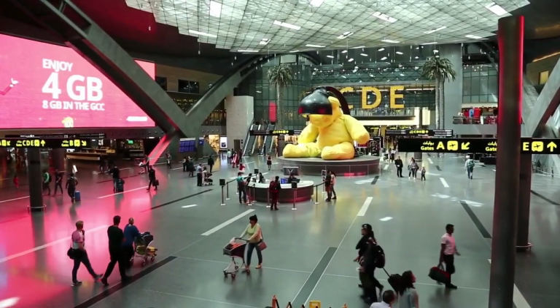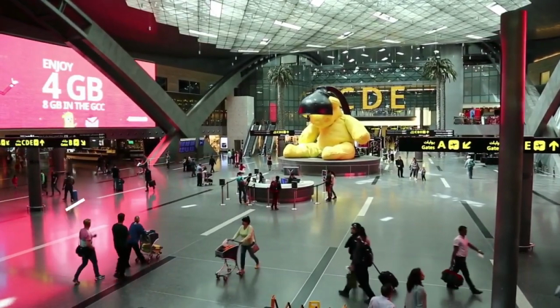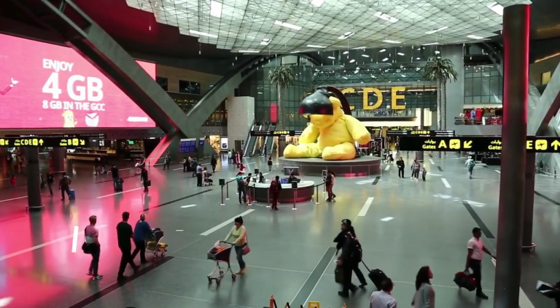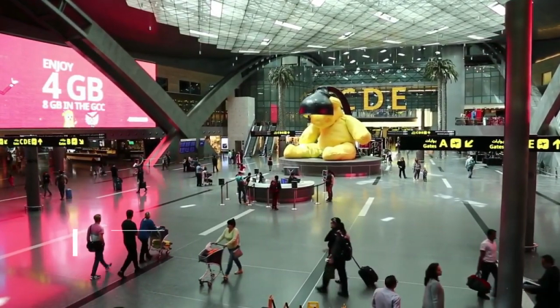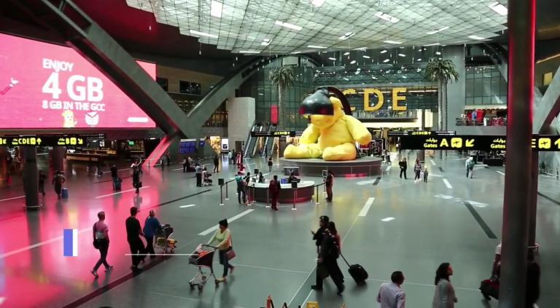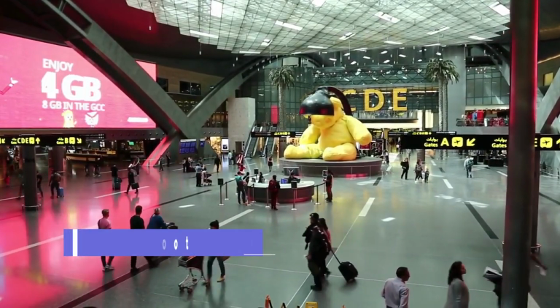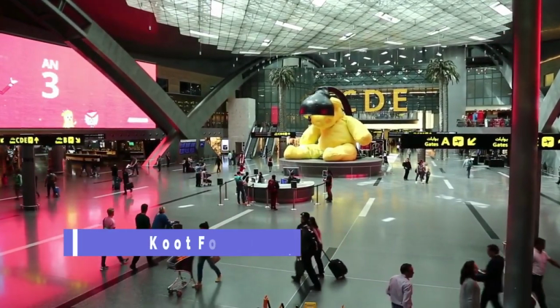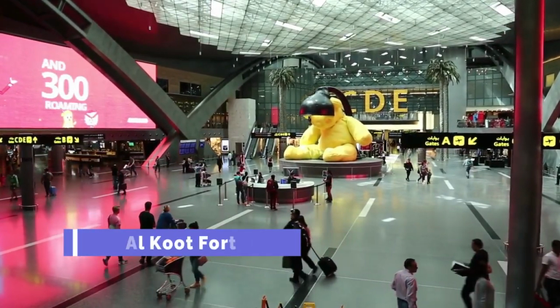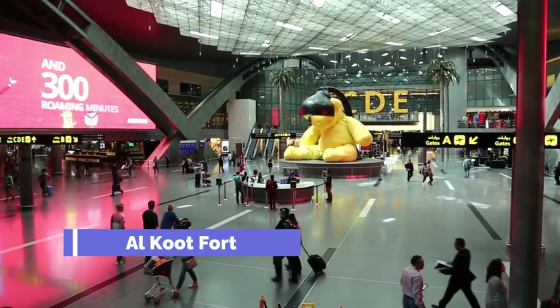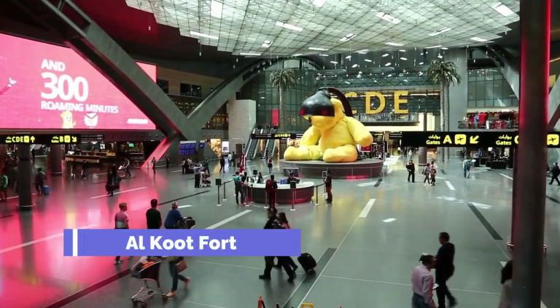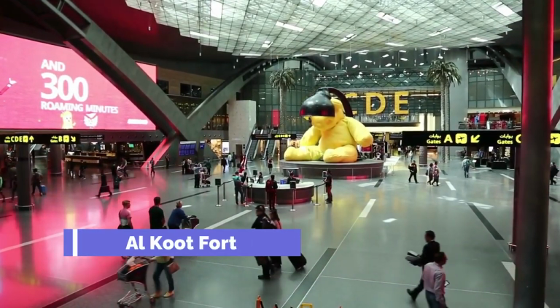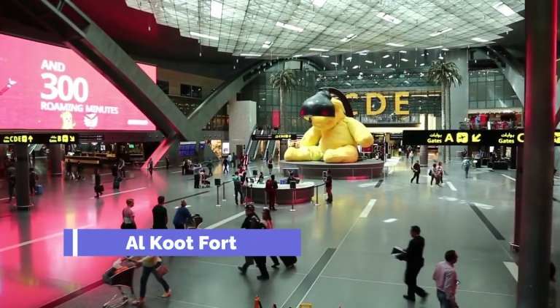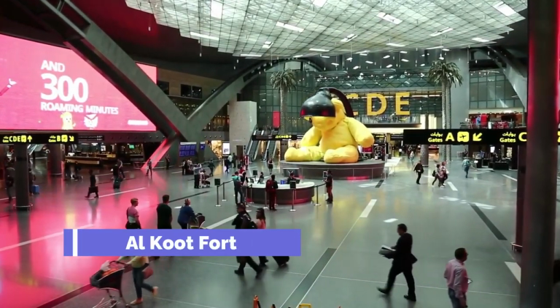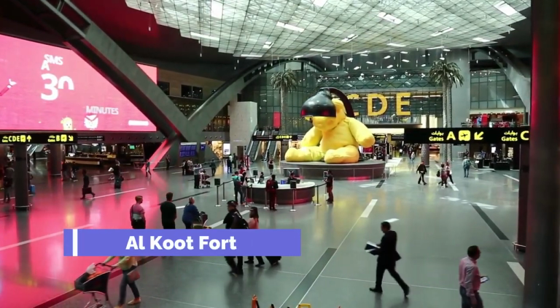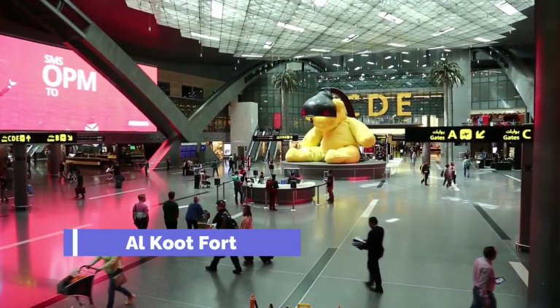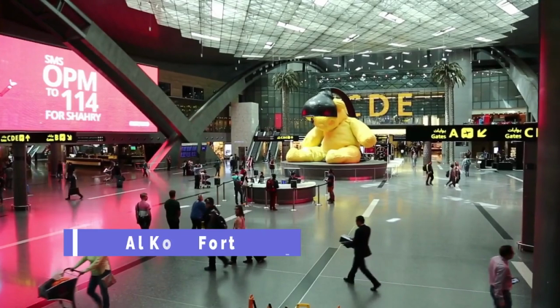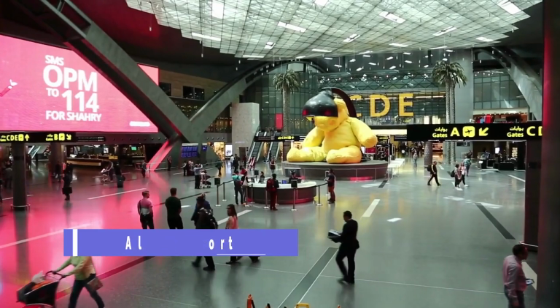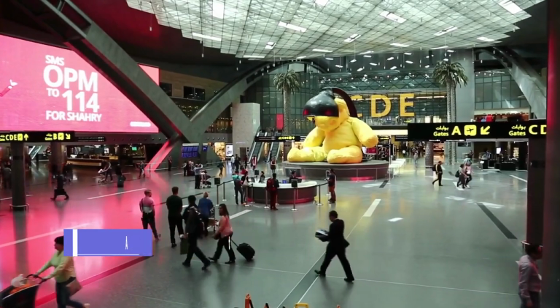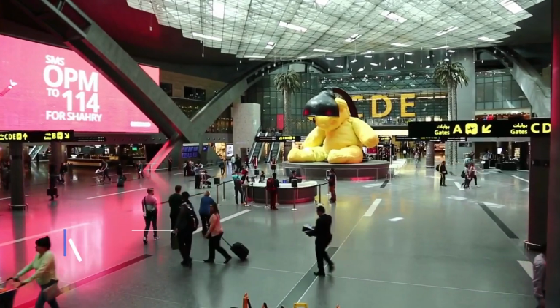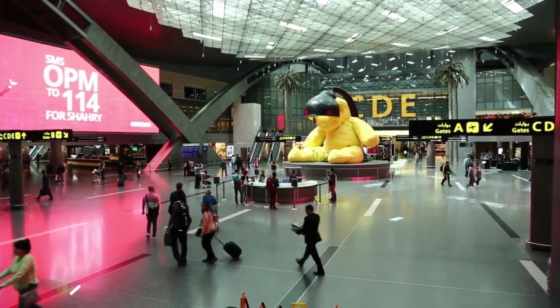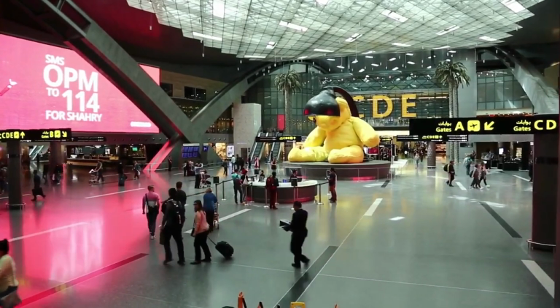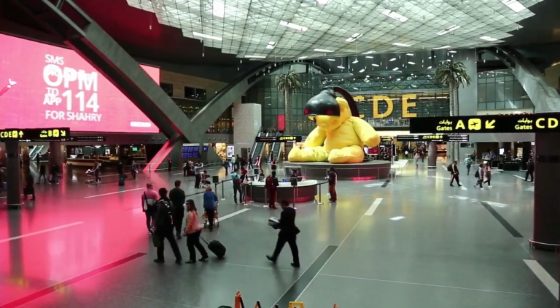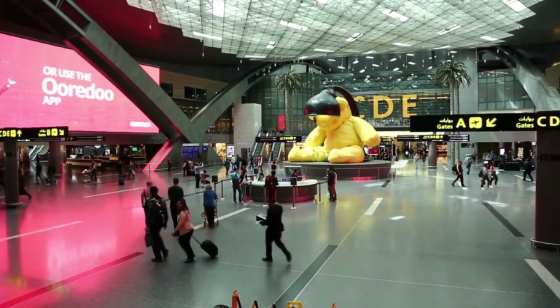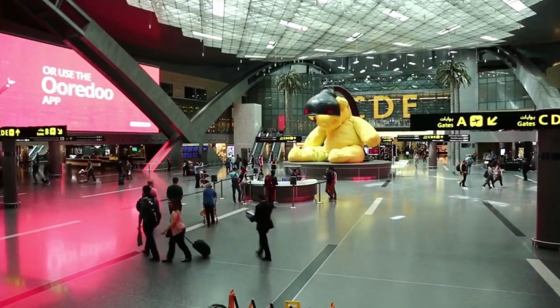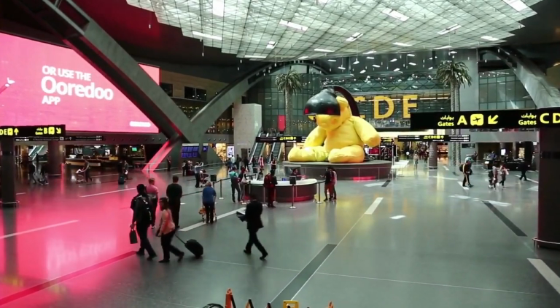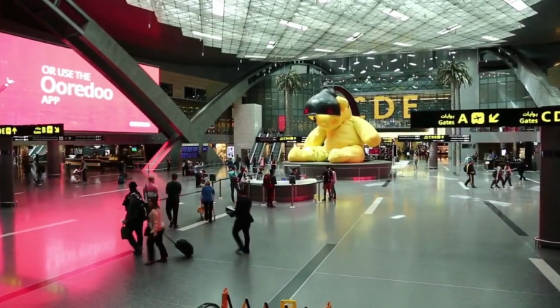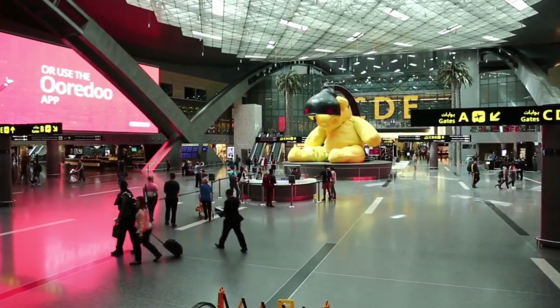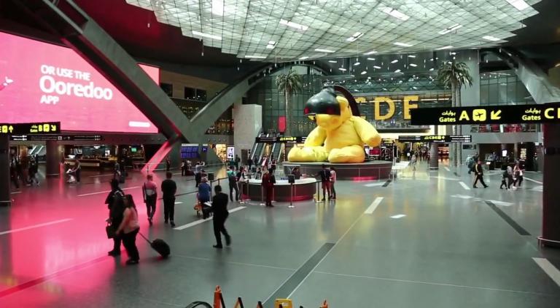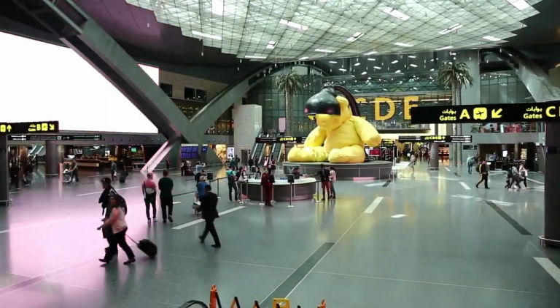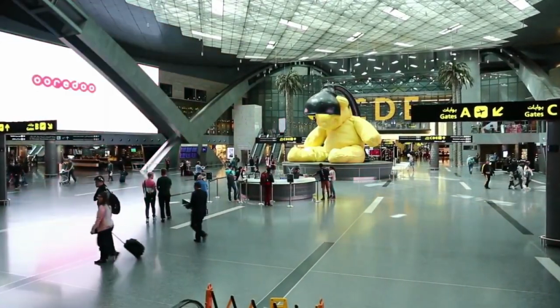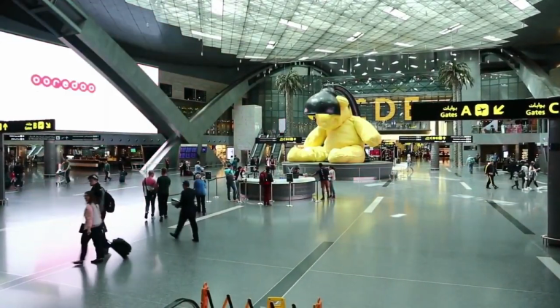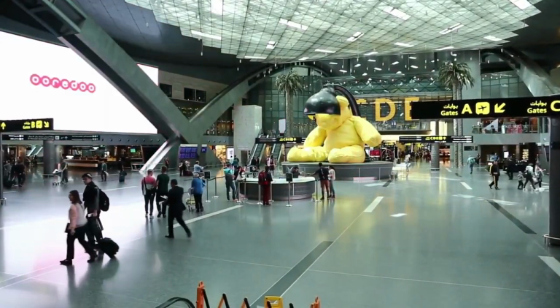Al-Kut Fort. Located in the northwest of Qatar, Al-Kut Fort is a historic fort that dates back to the 19th century.